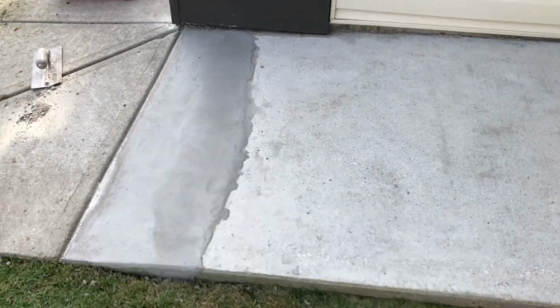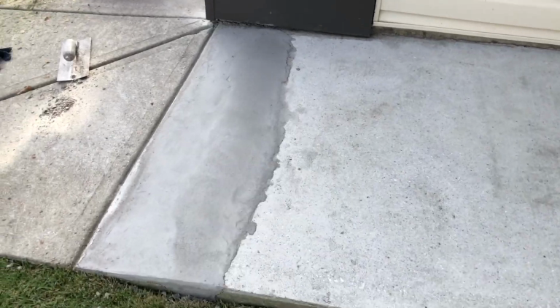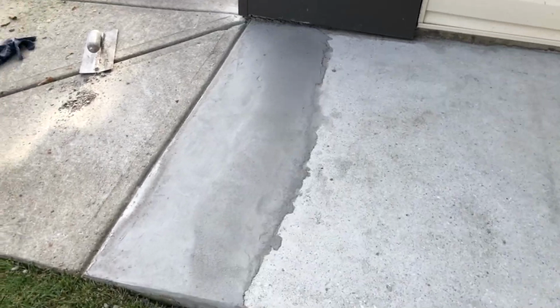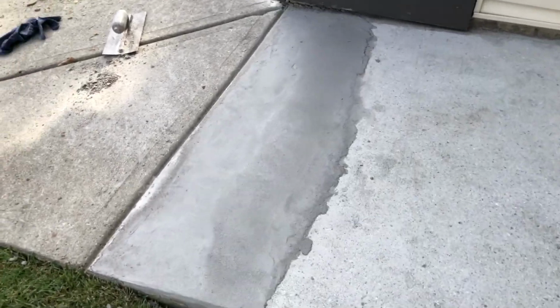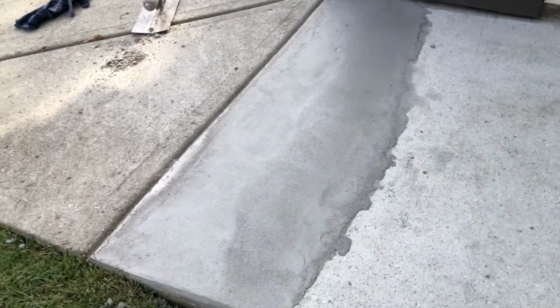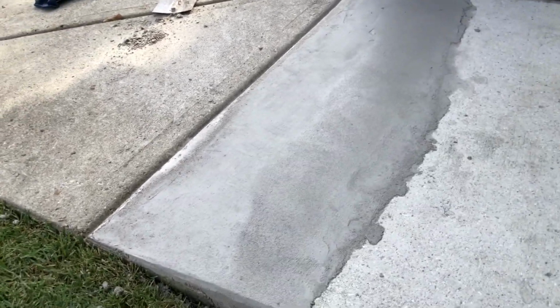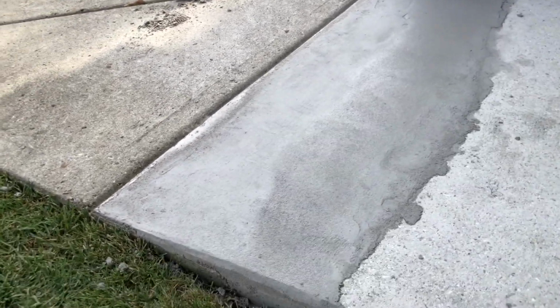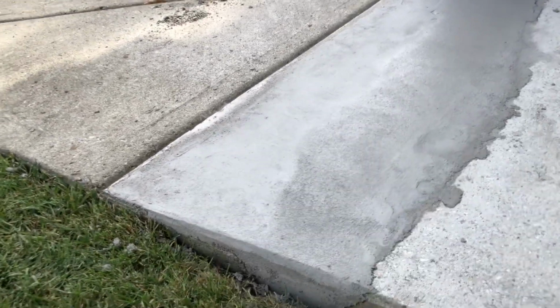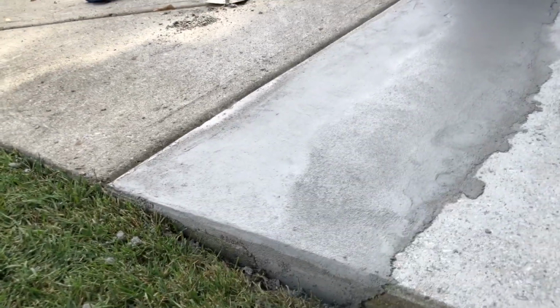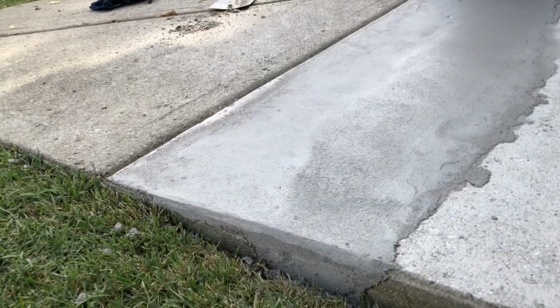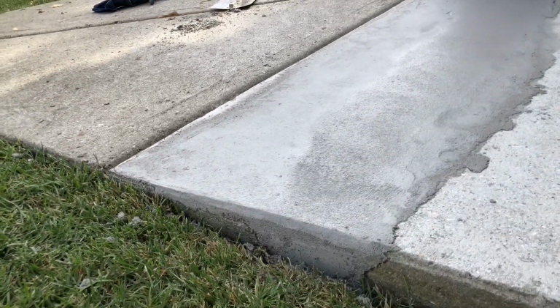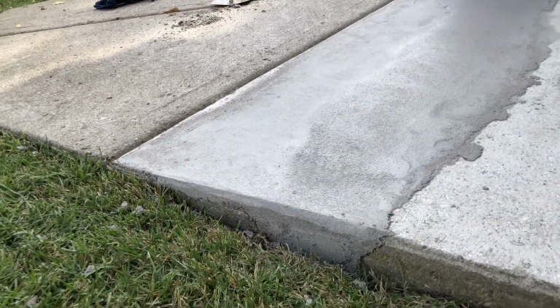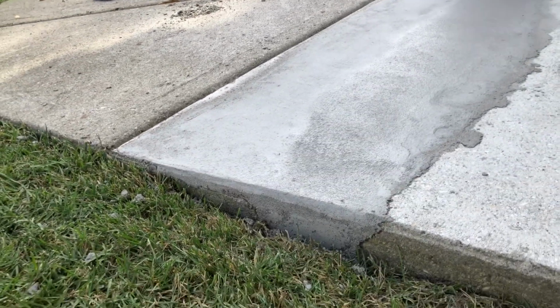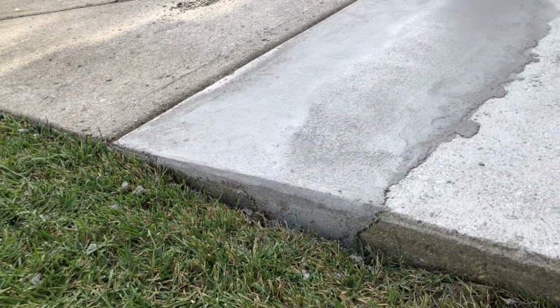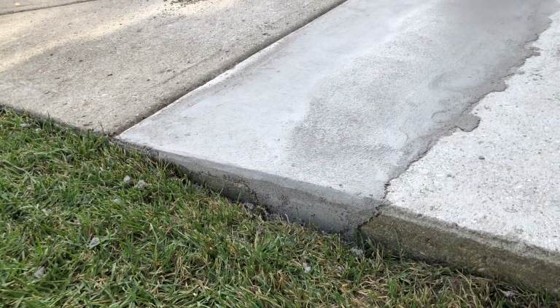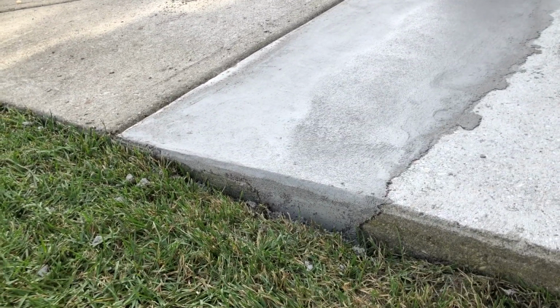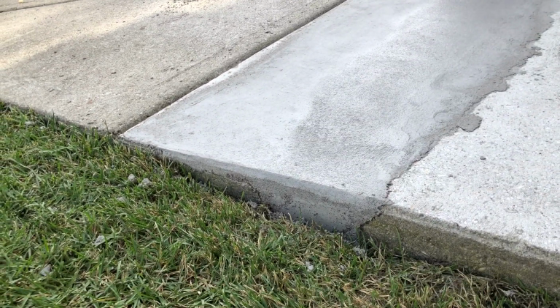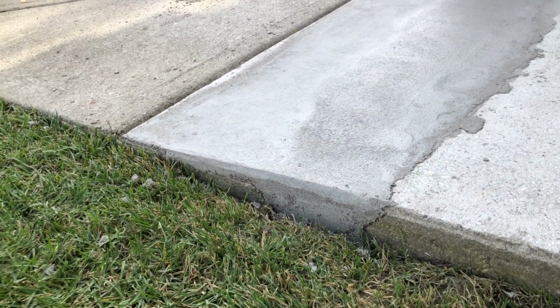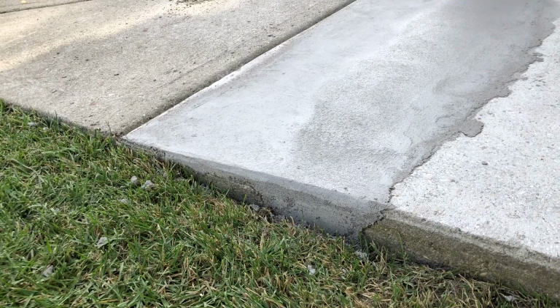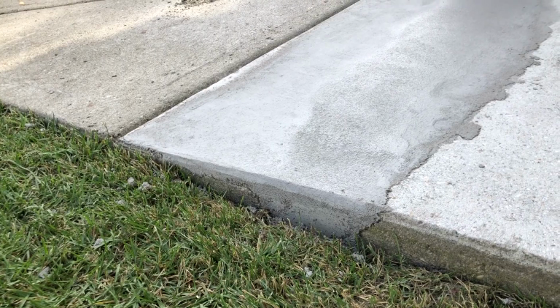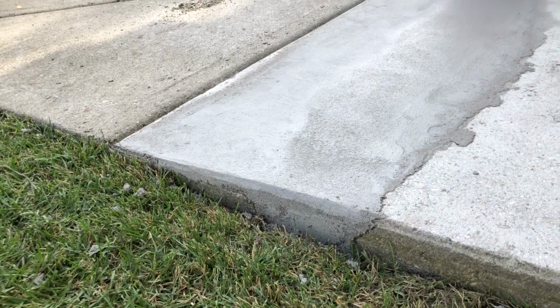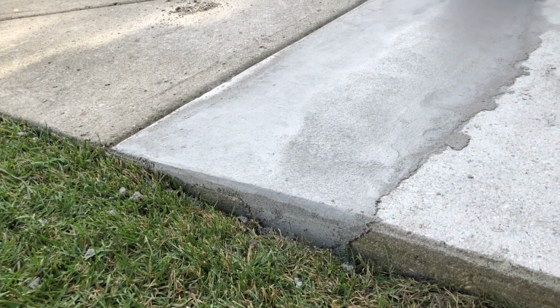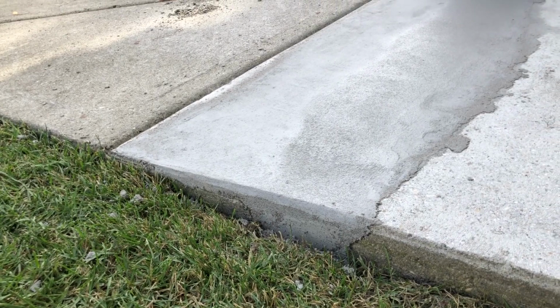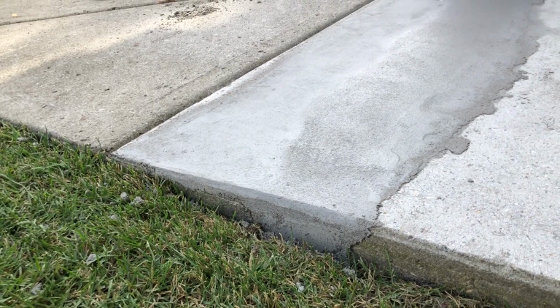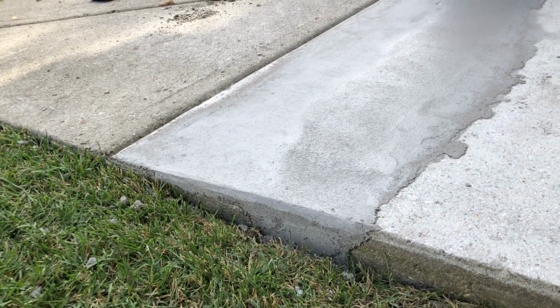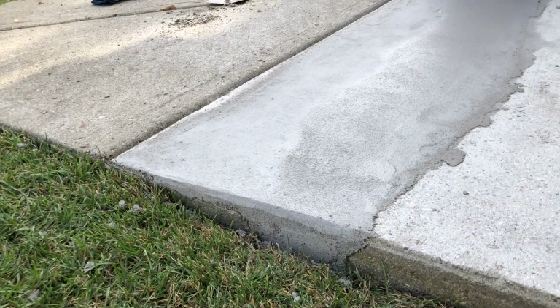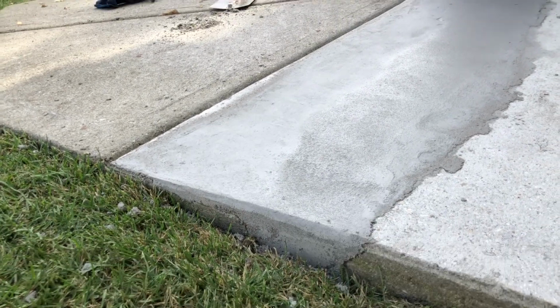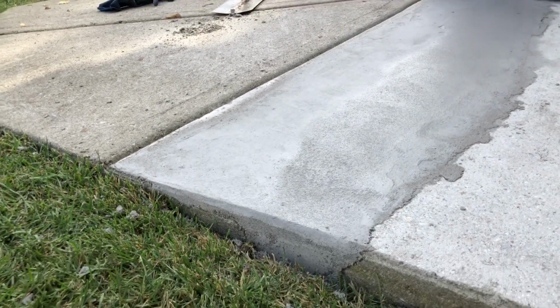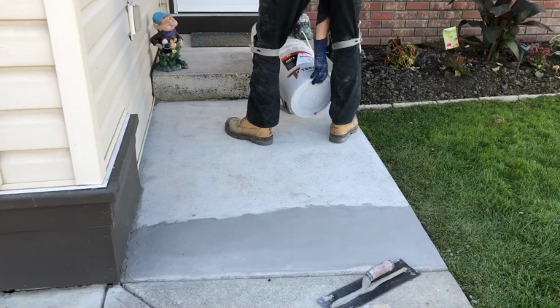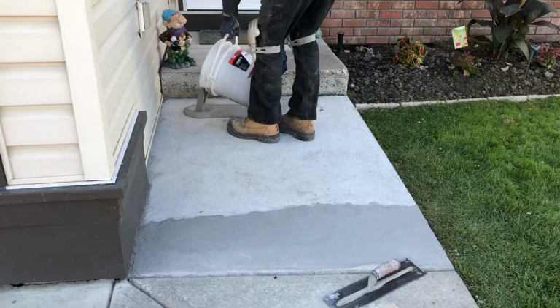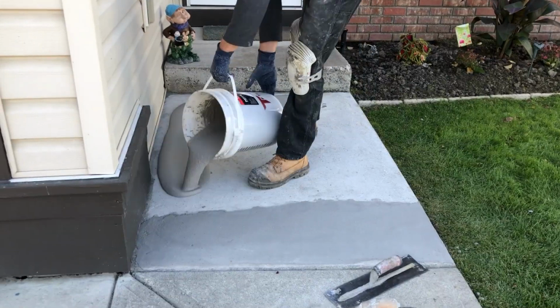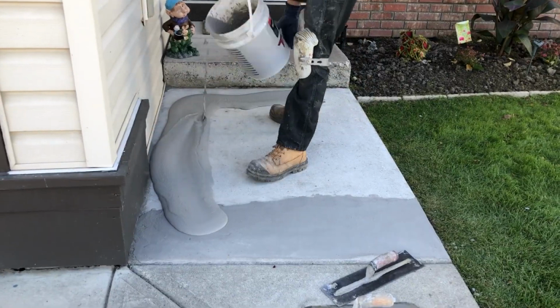Here's the final repair about 20 minutes after we filled it, and it's already hard and ready for us to overlay it.